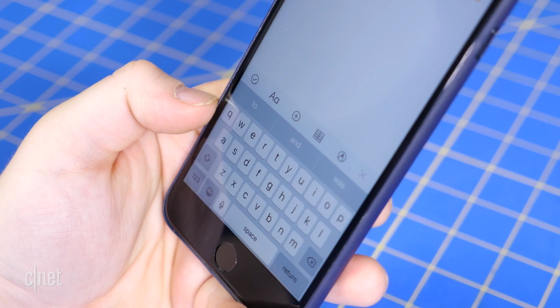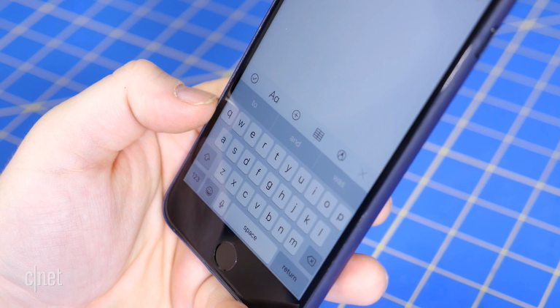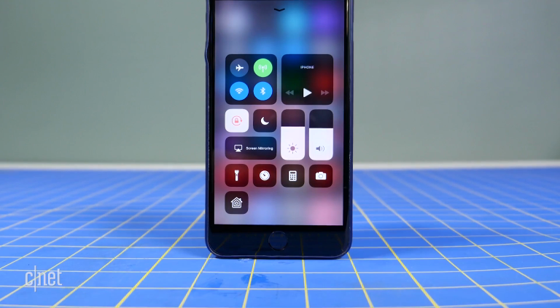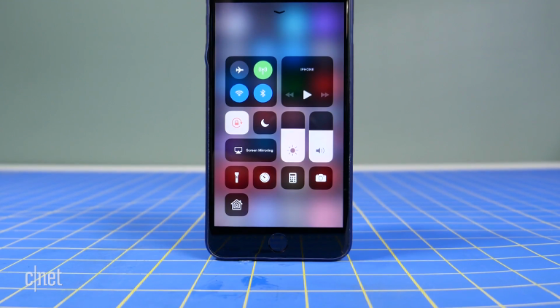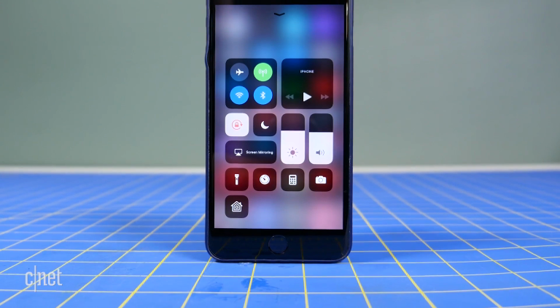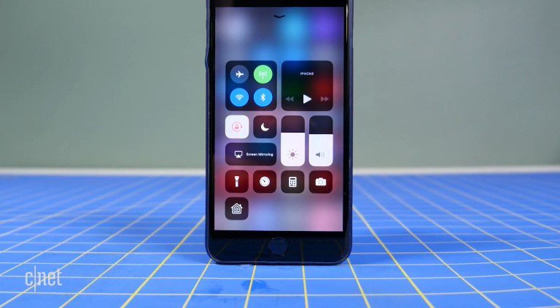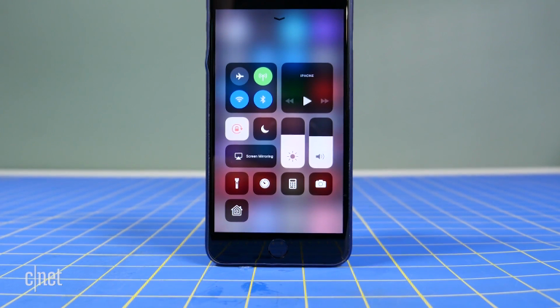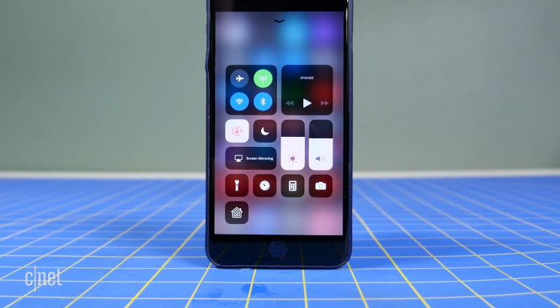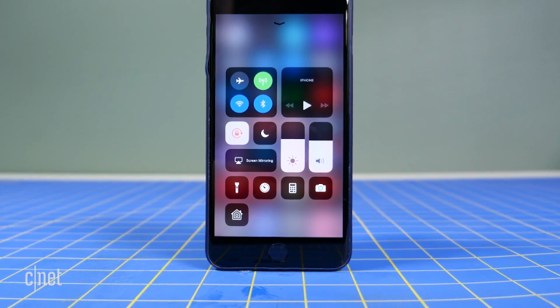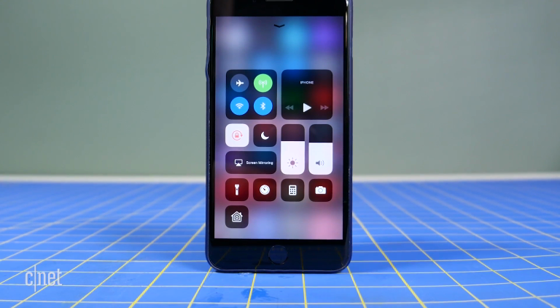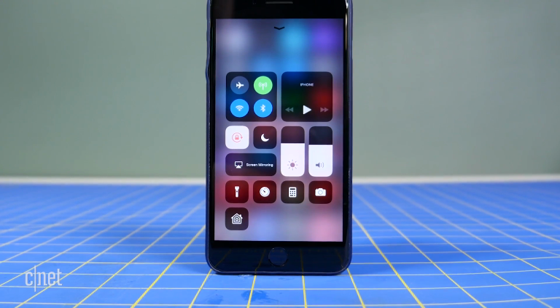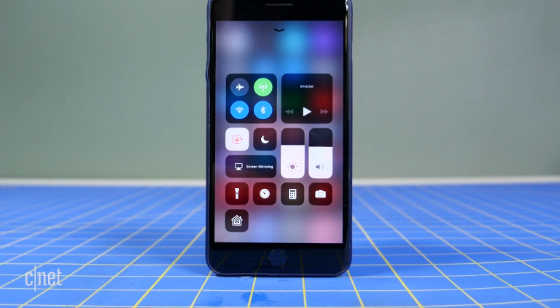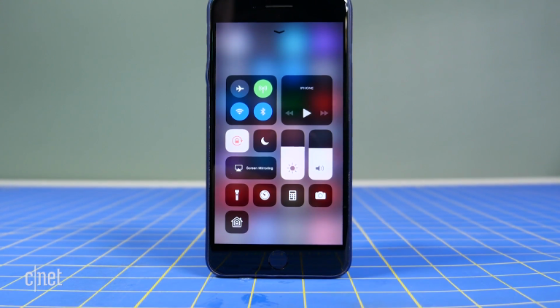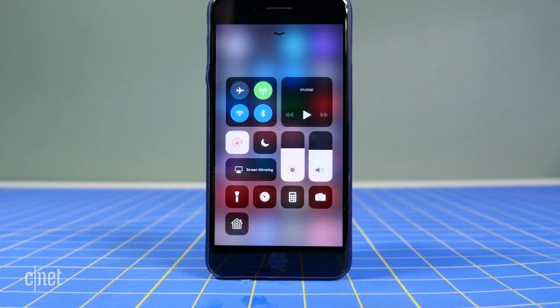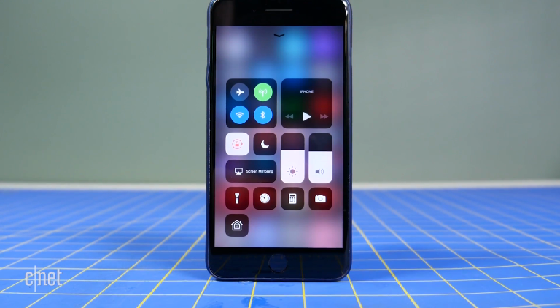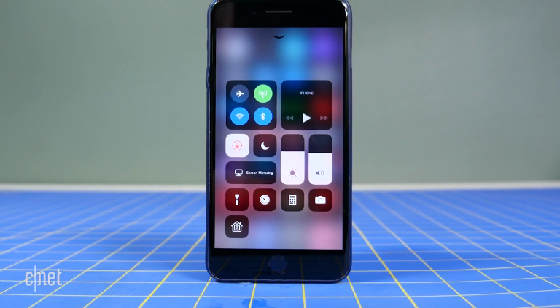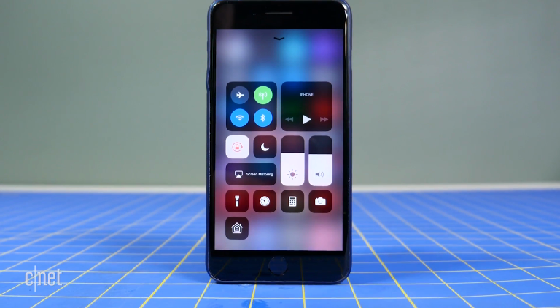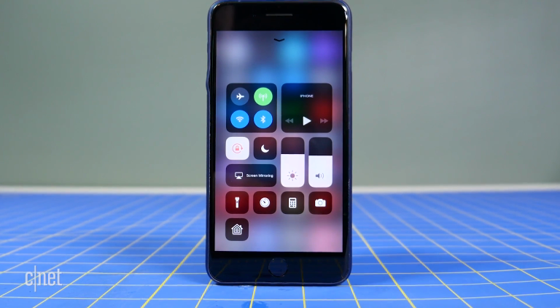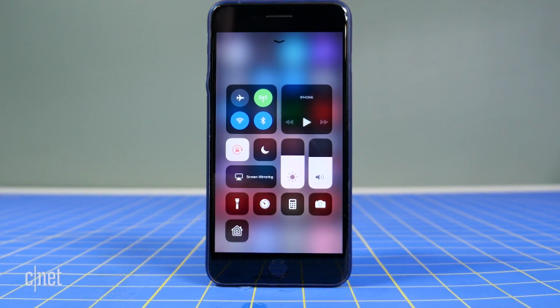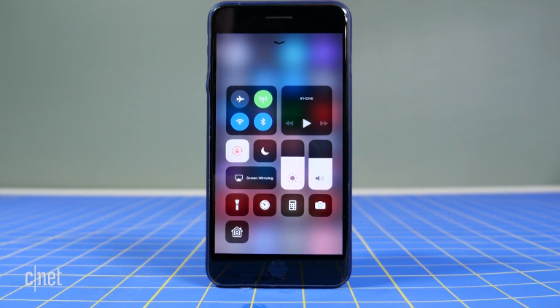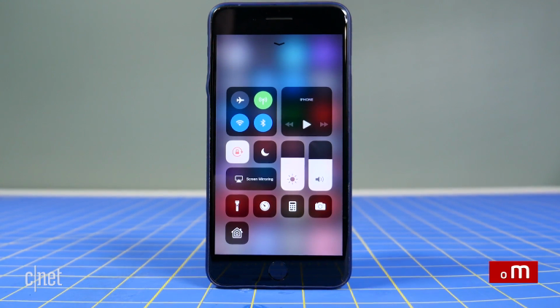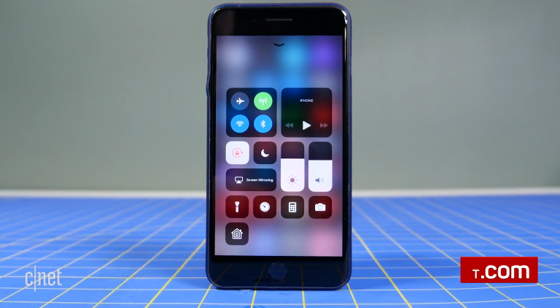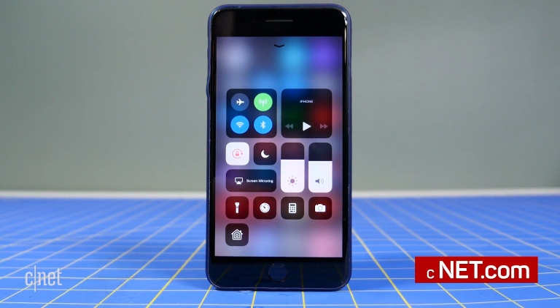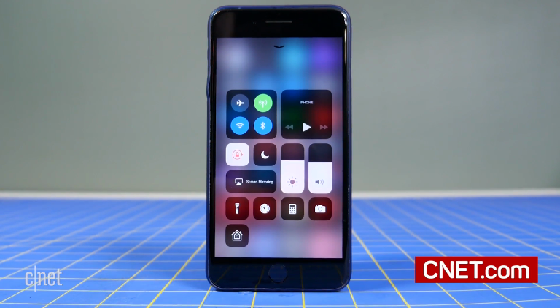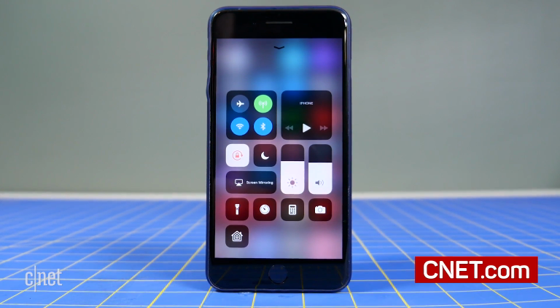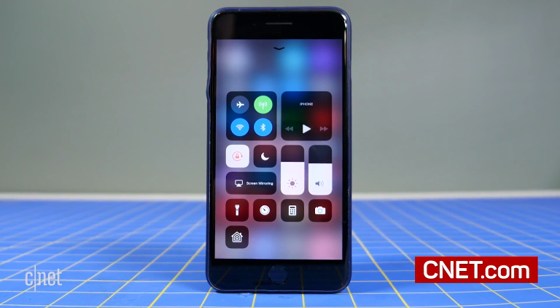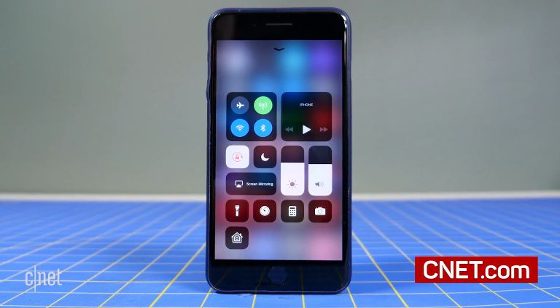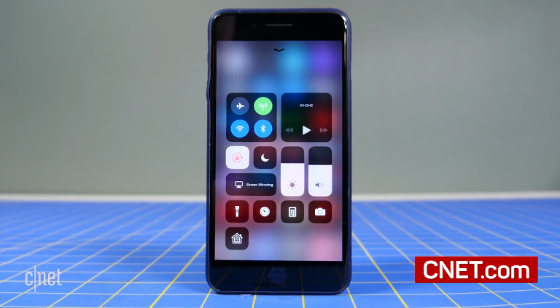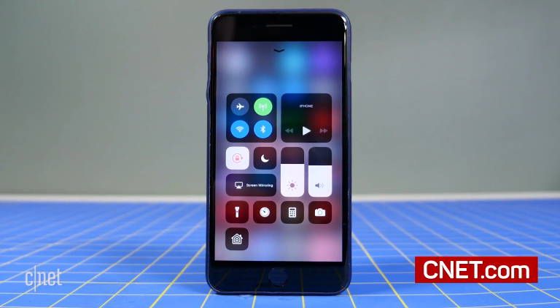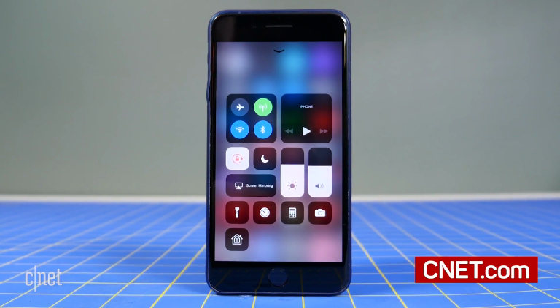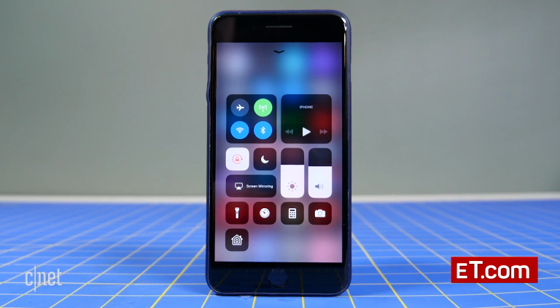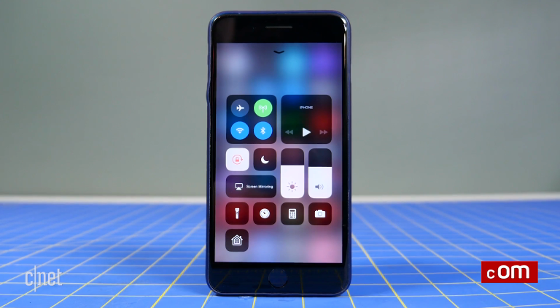For more iOS 11 tips and tricks and other how-tos, be sure to check out cnet.com/how-to.